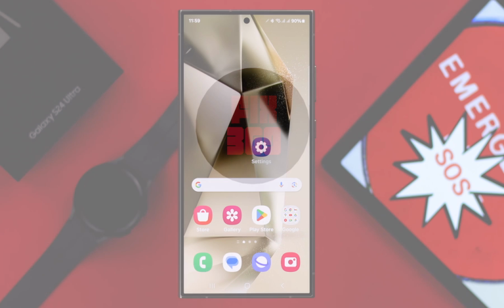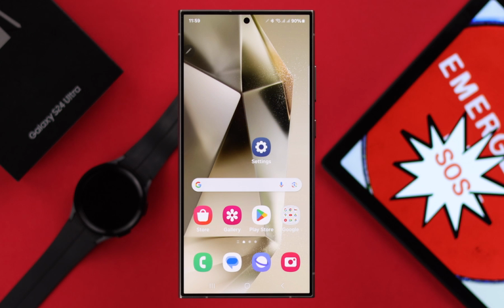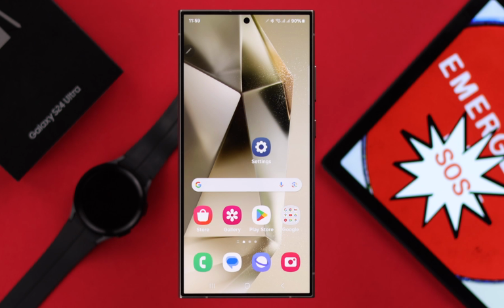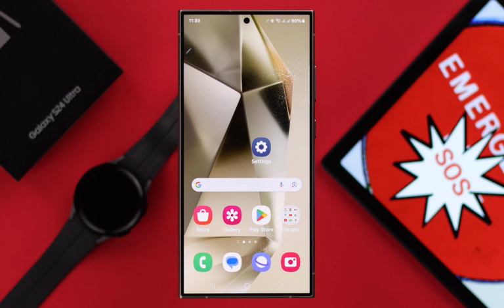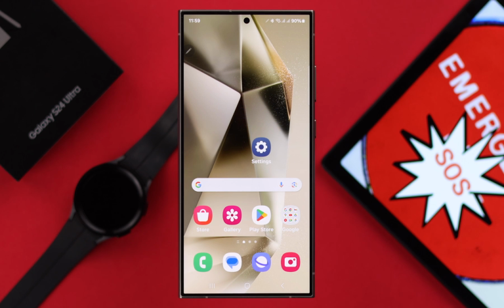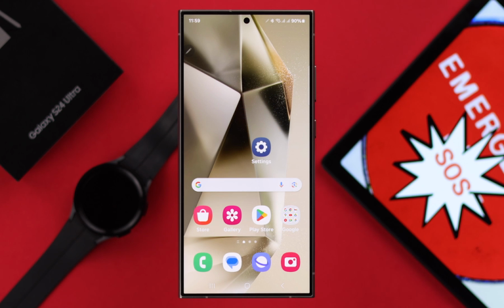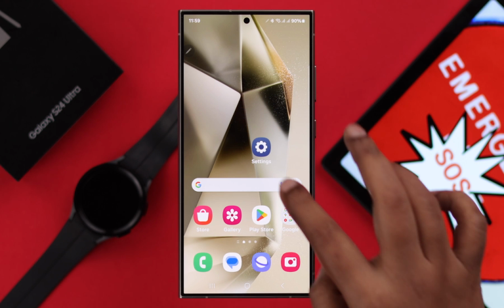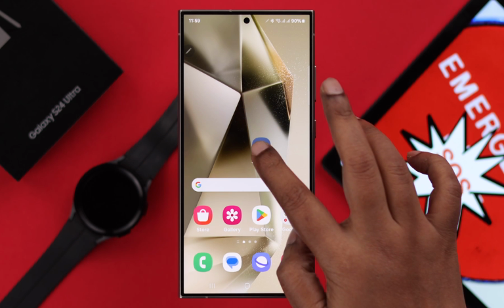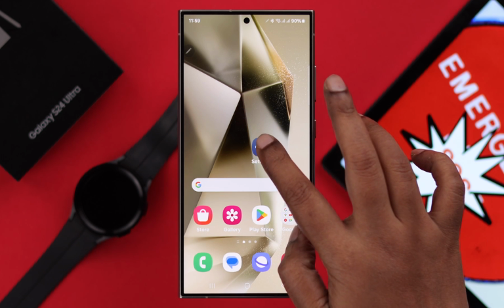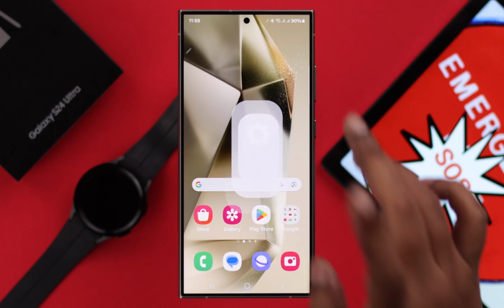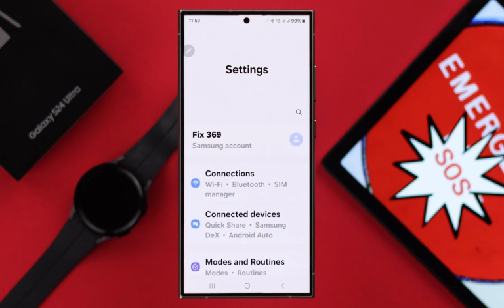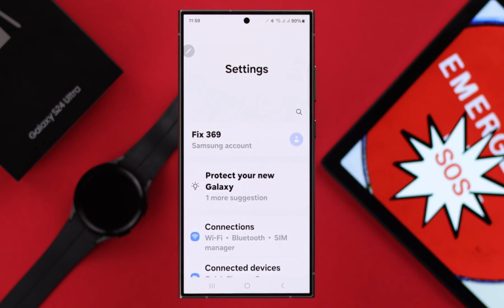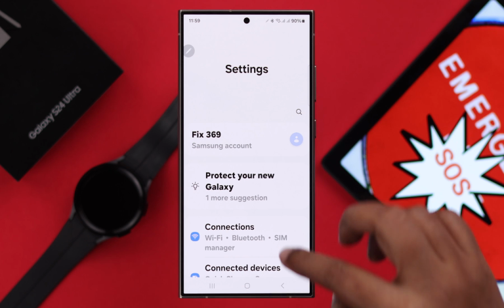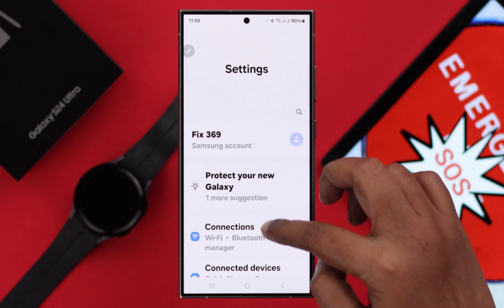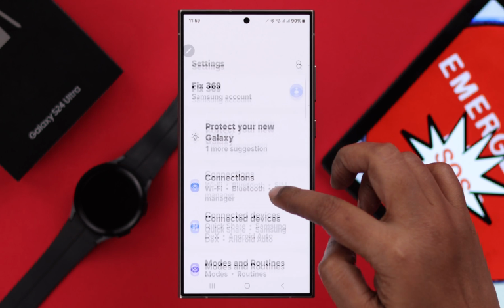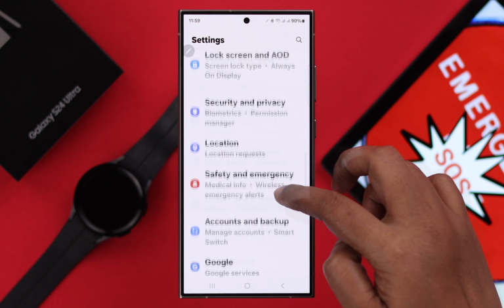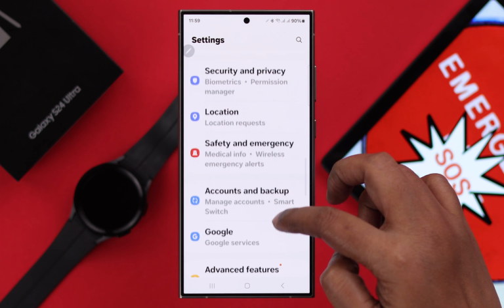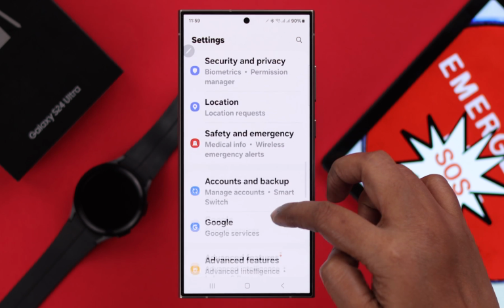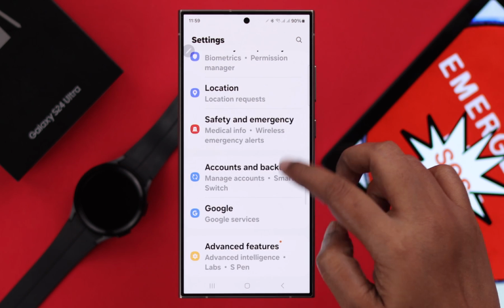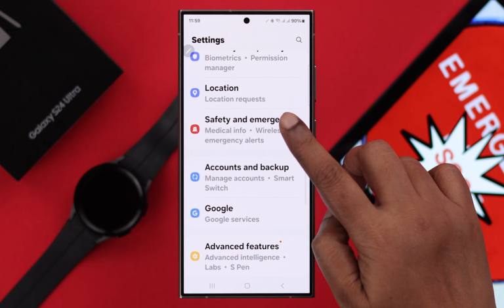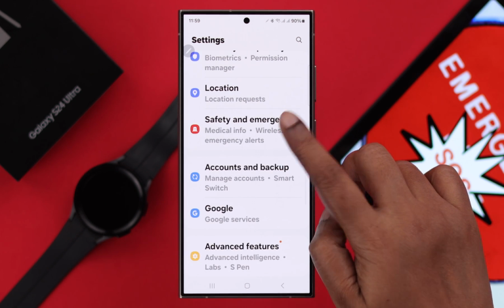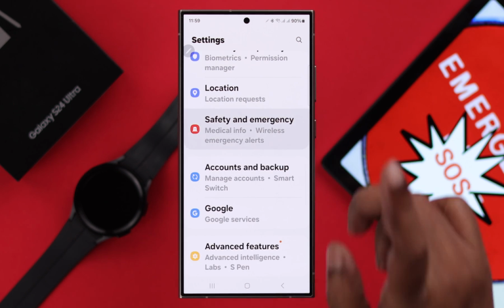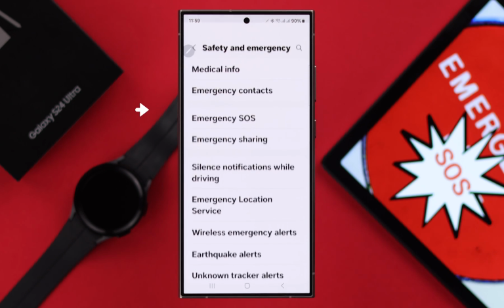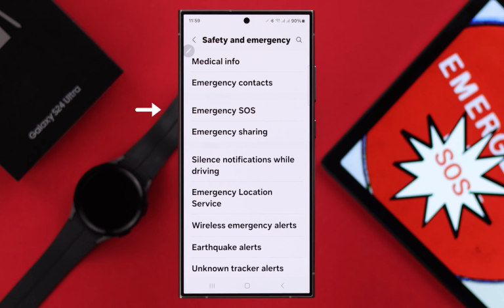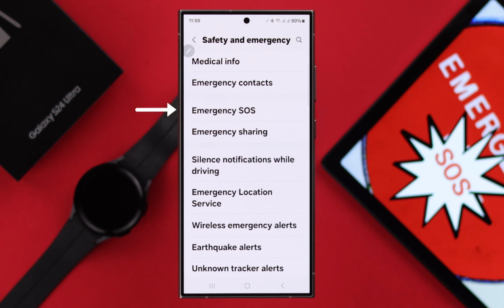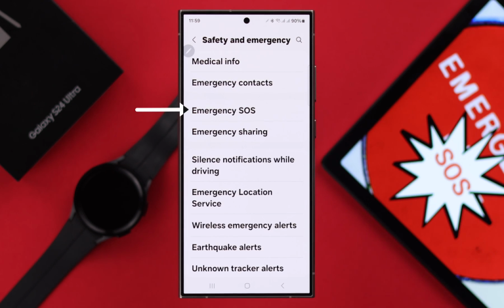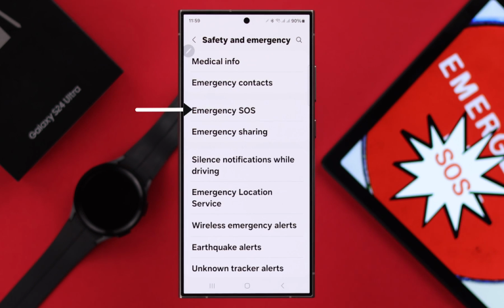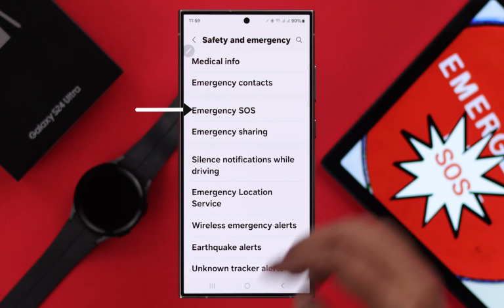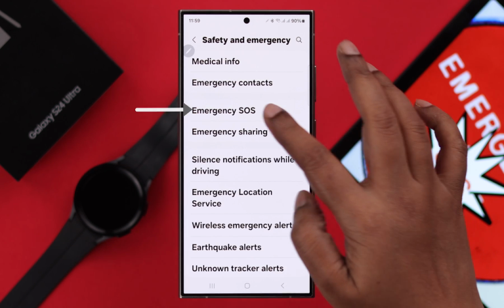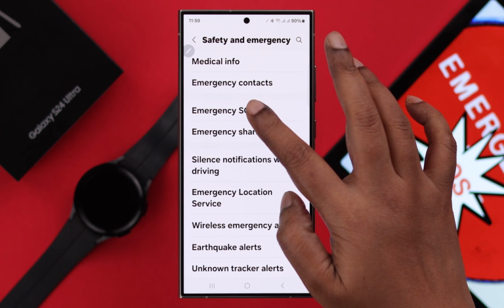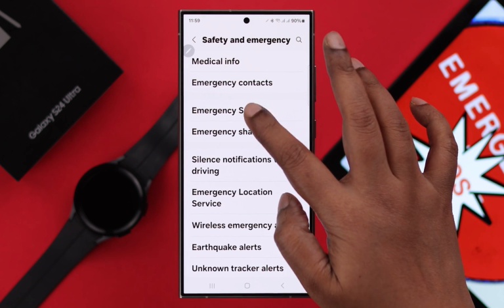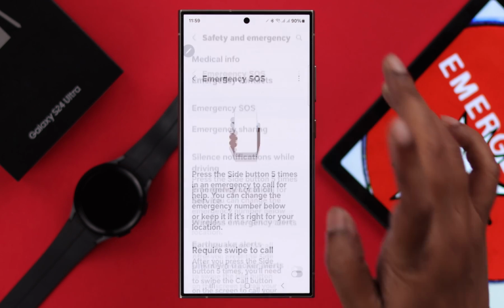To set it up, first open Settings on your phone, scroll down to Safety and Emergency, and then enter Emergency SOS.